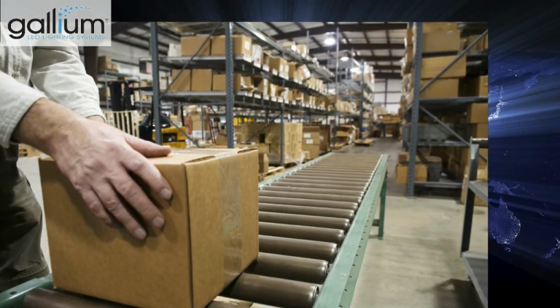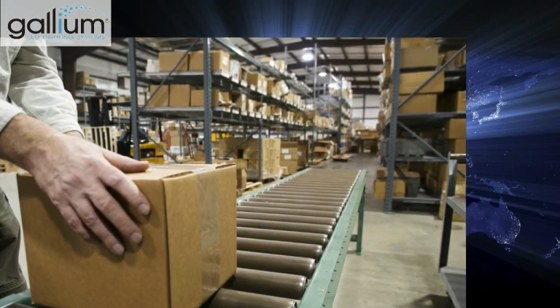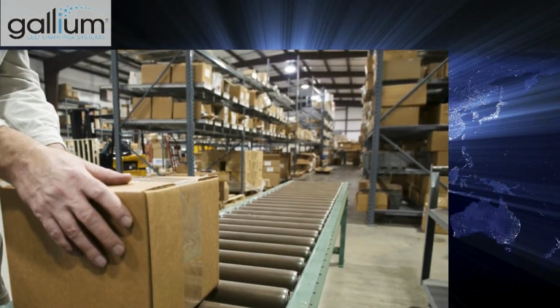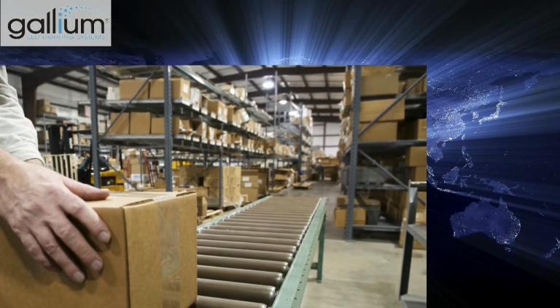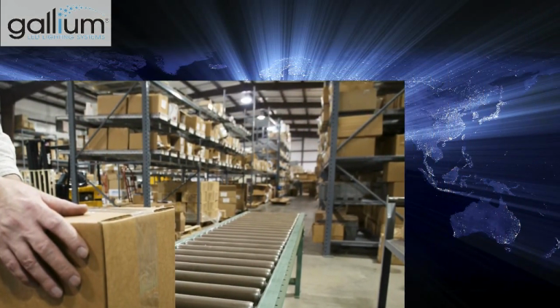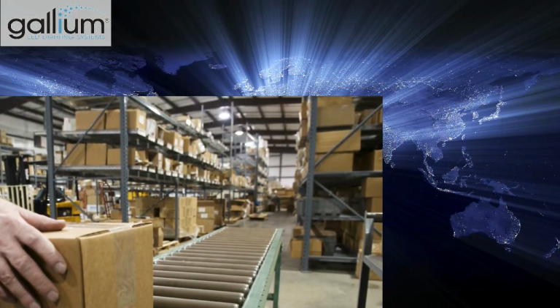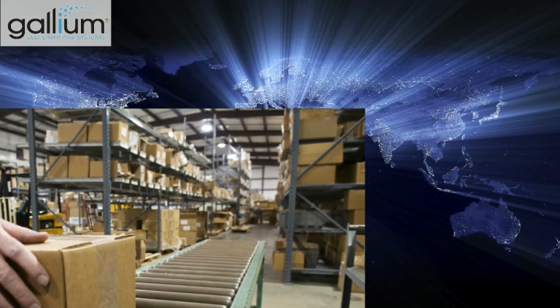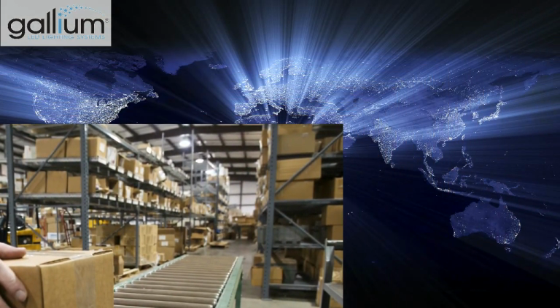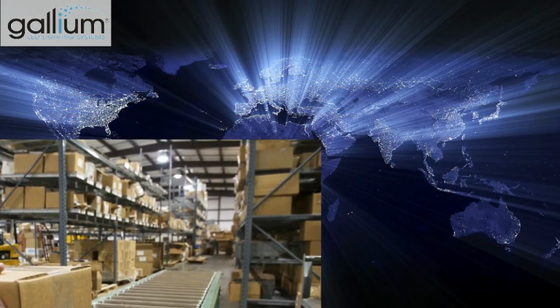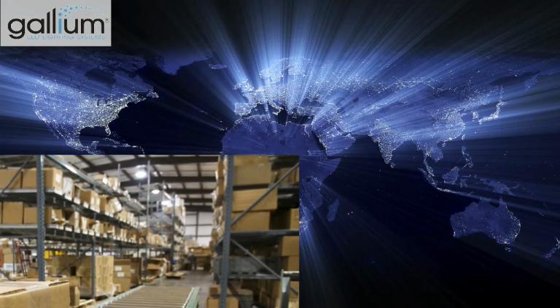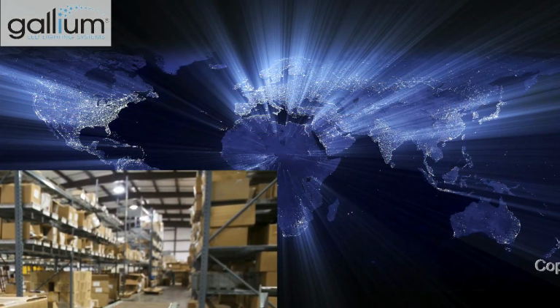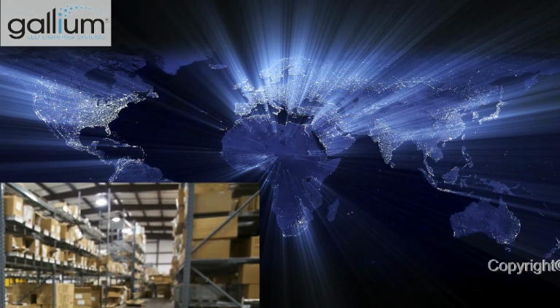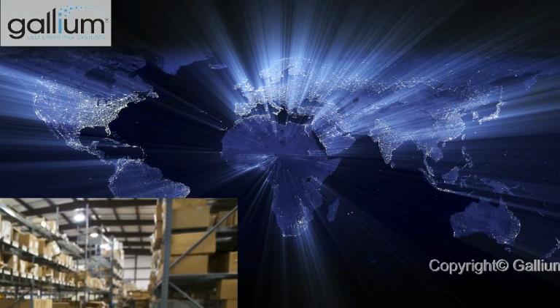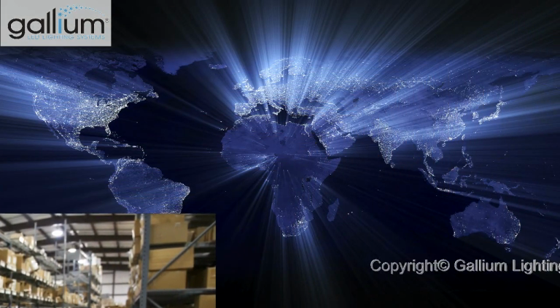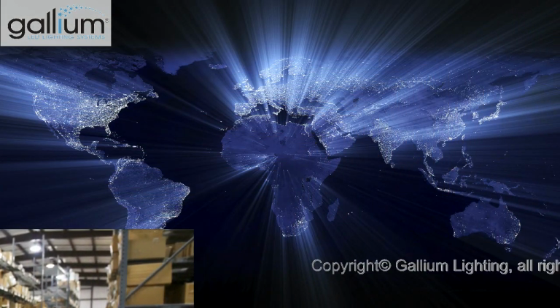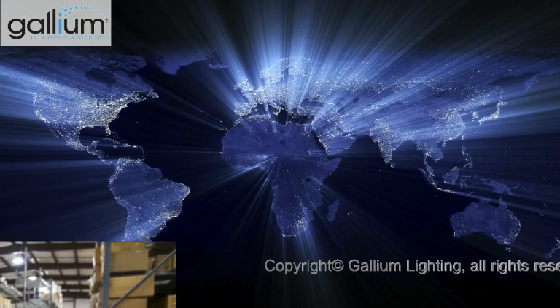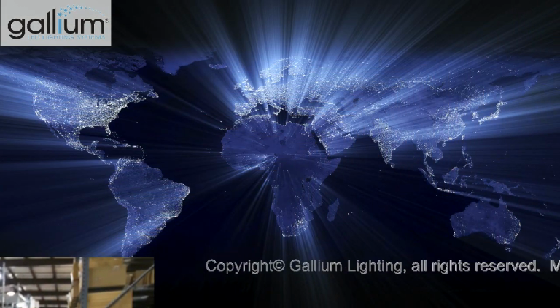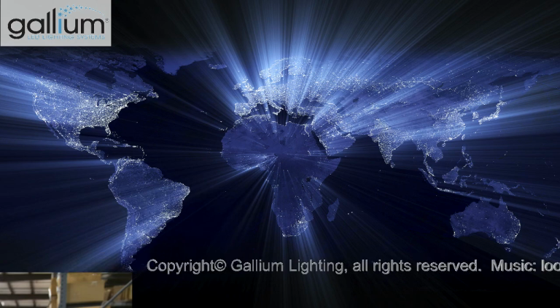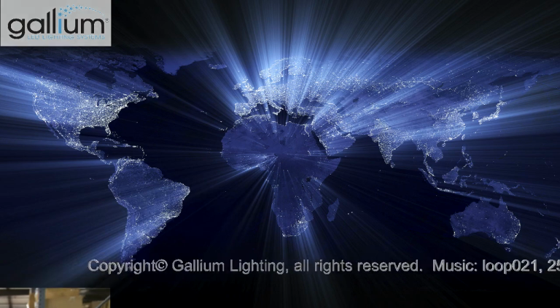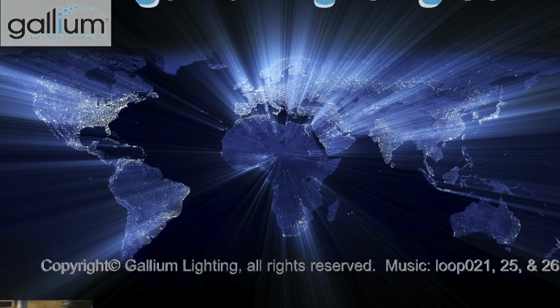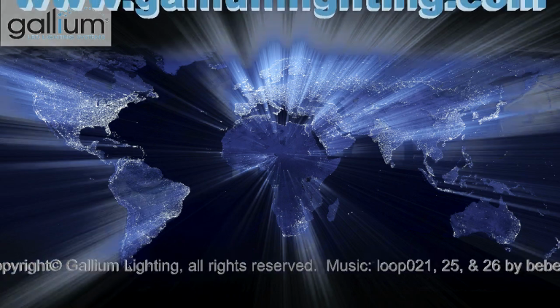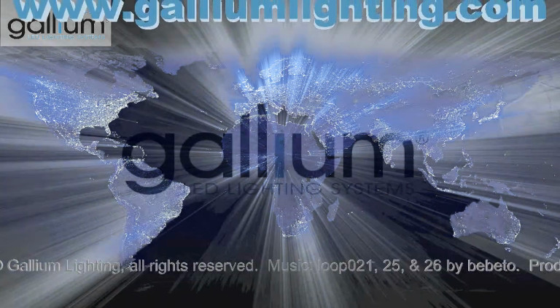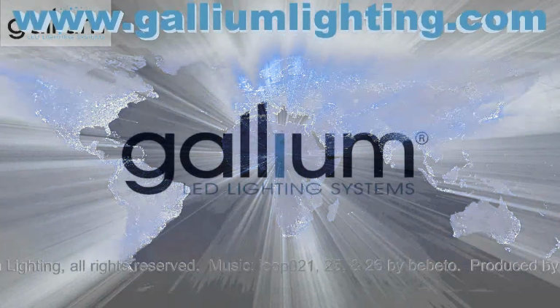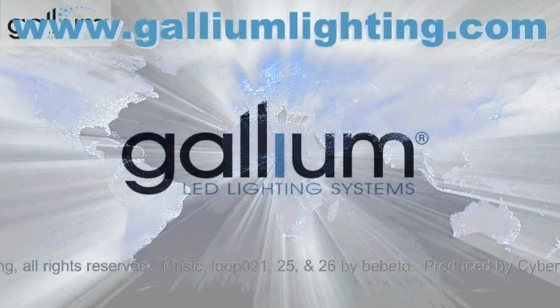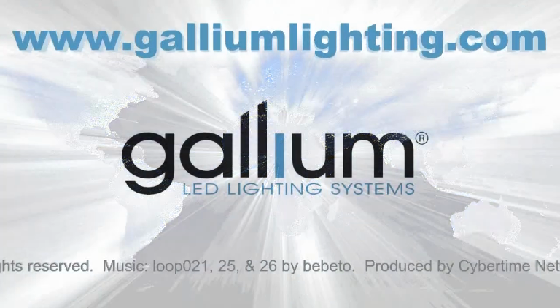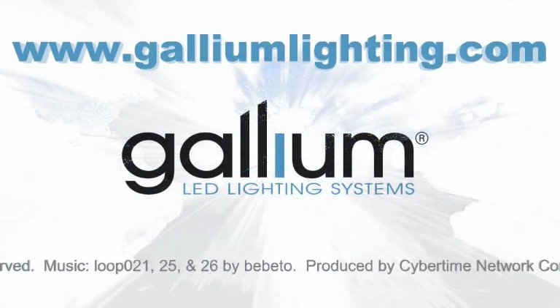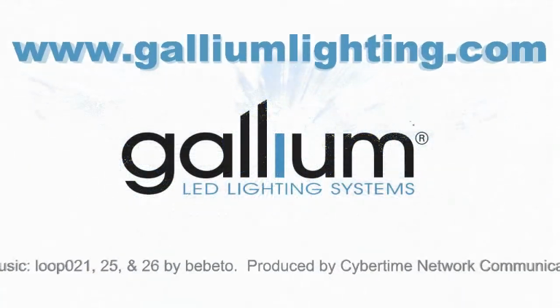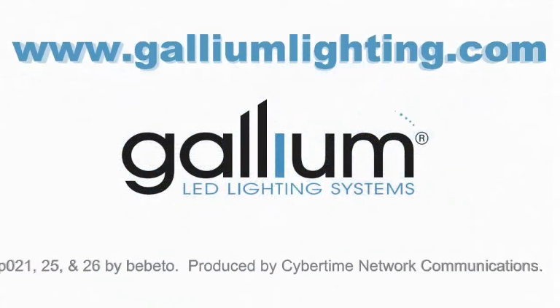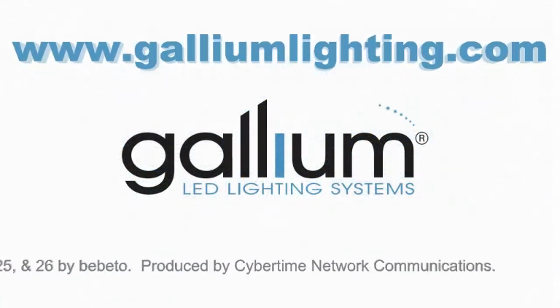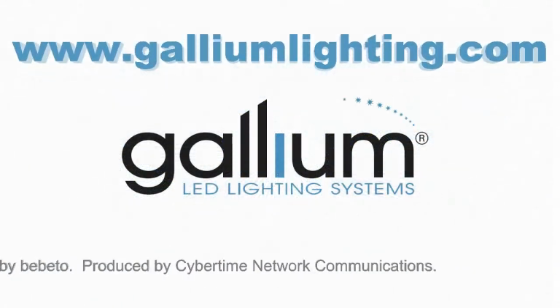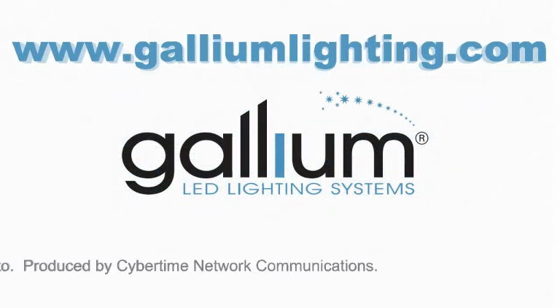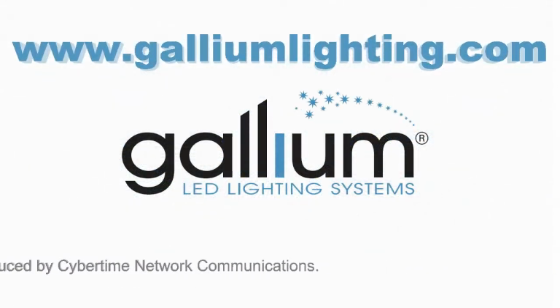On behalf of the entire Gallium family, we thank you for your interest in Gallium Lighting, where quality matters.